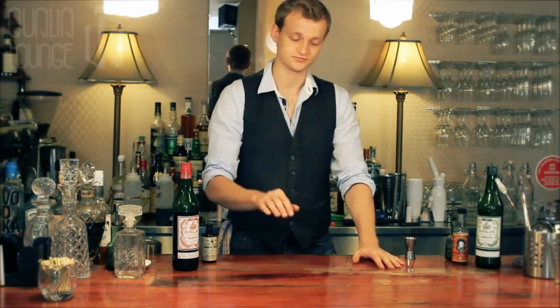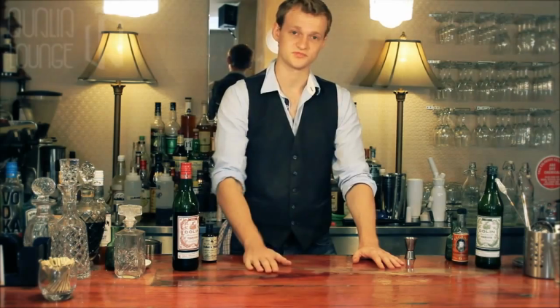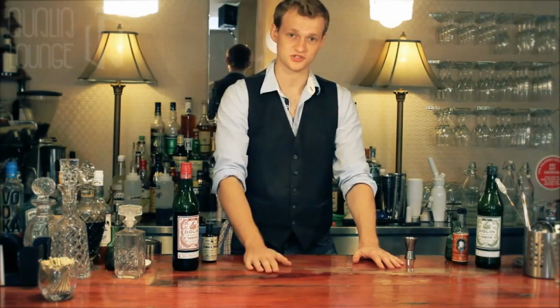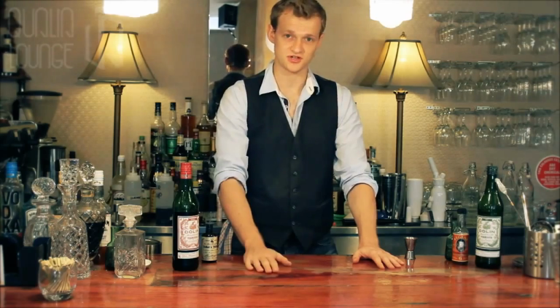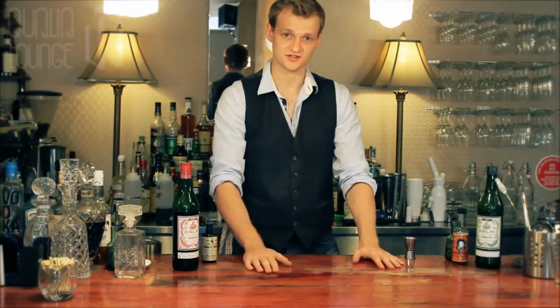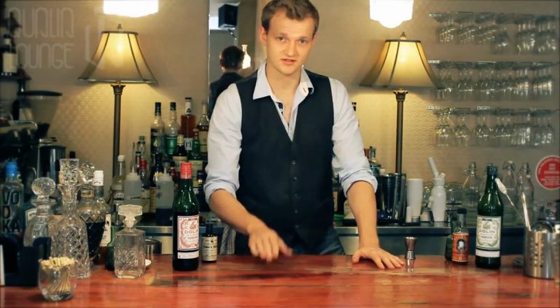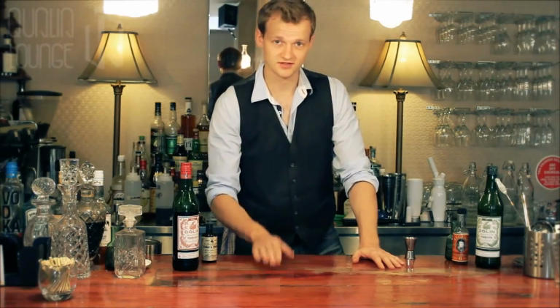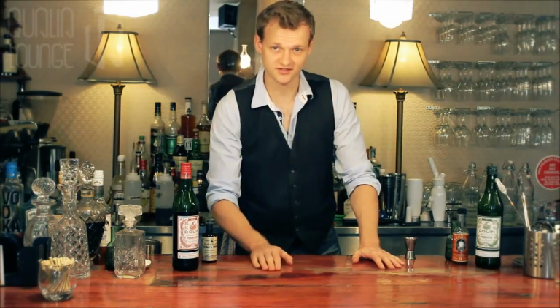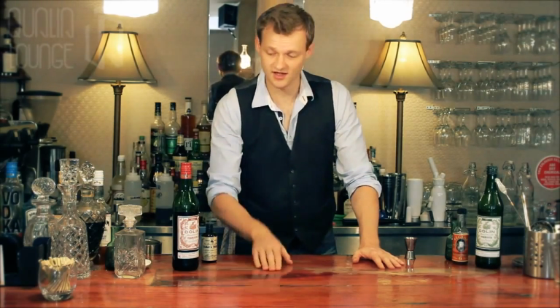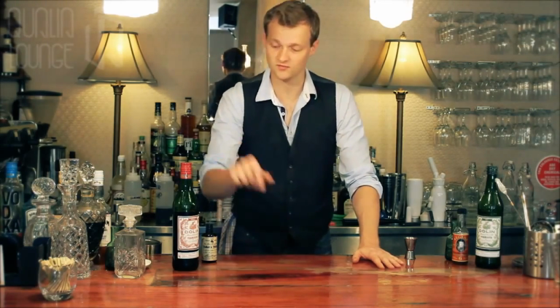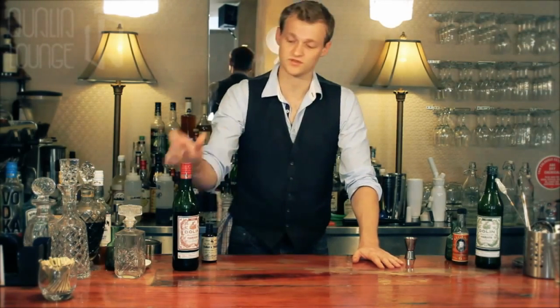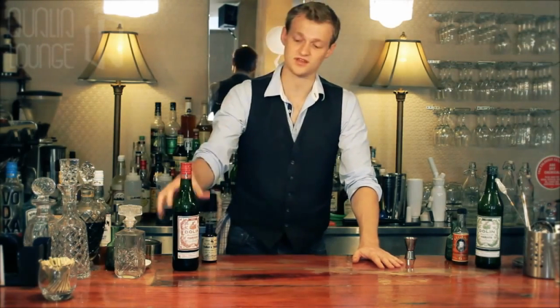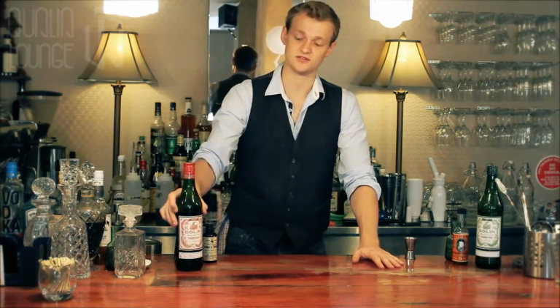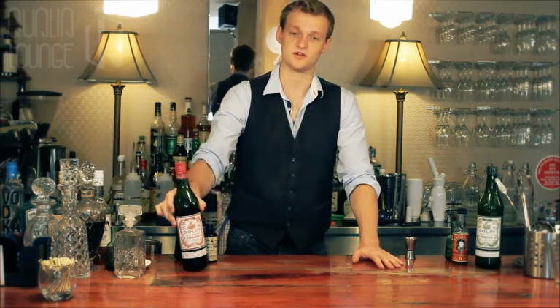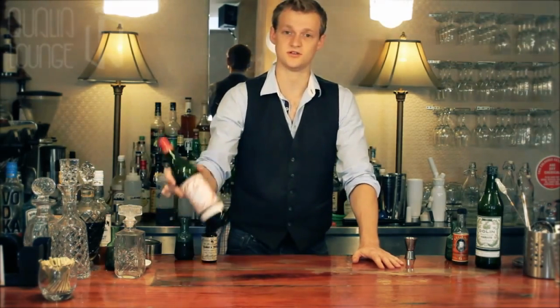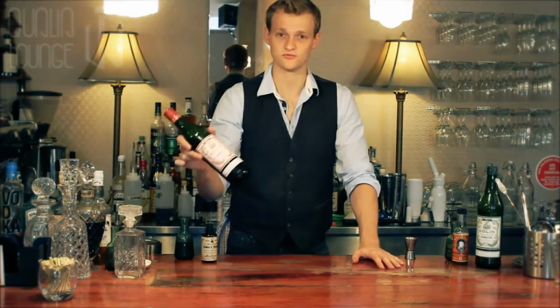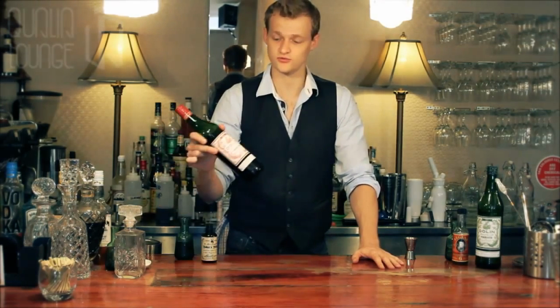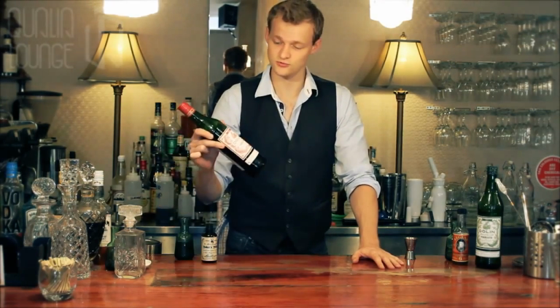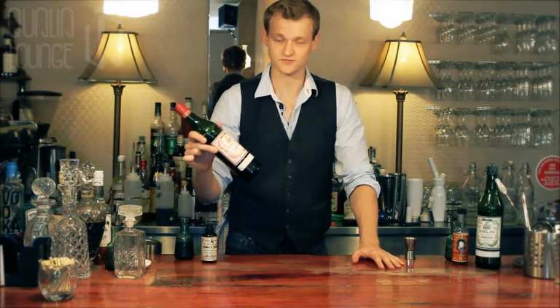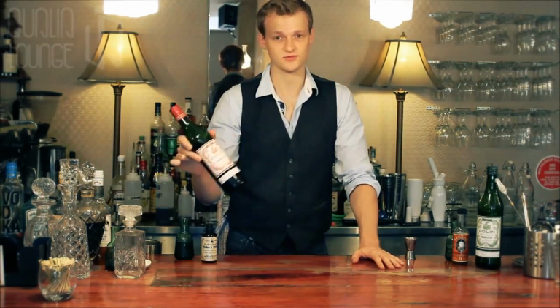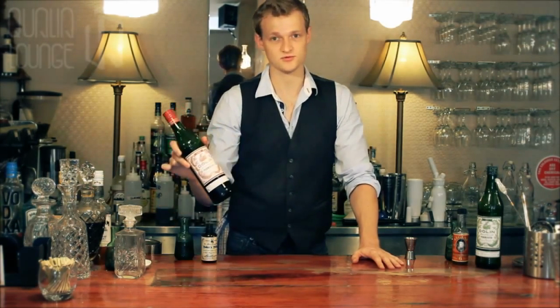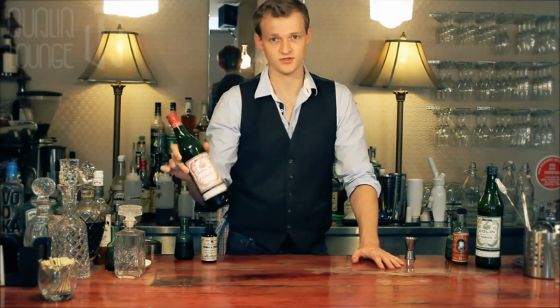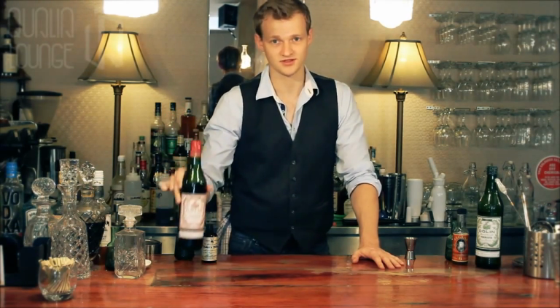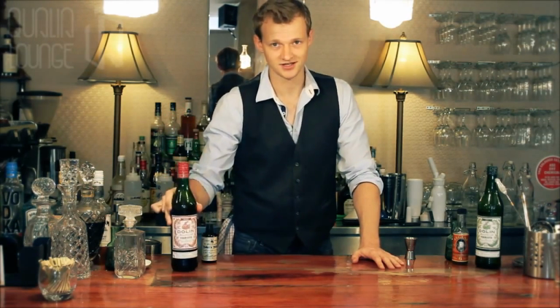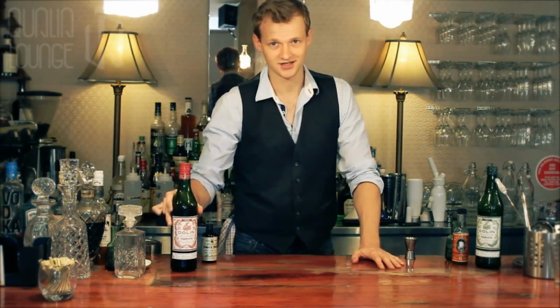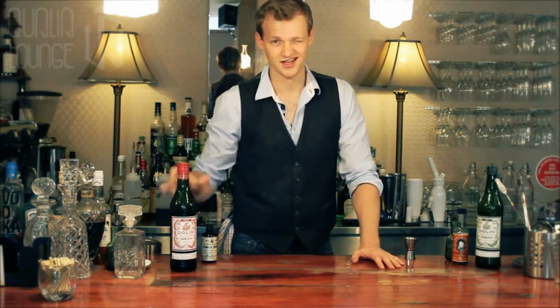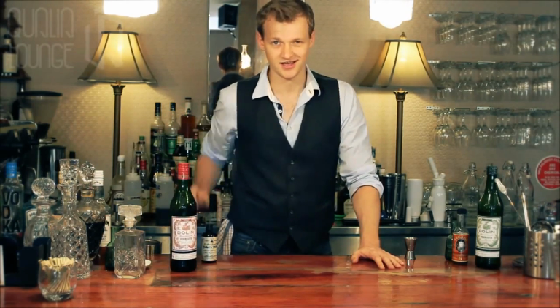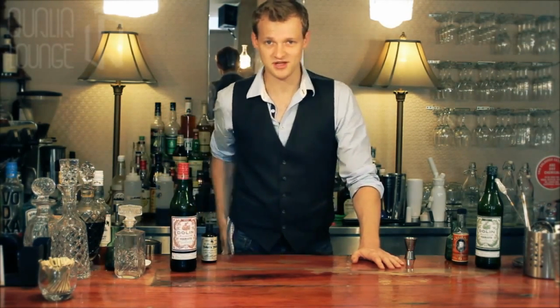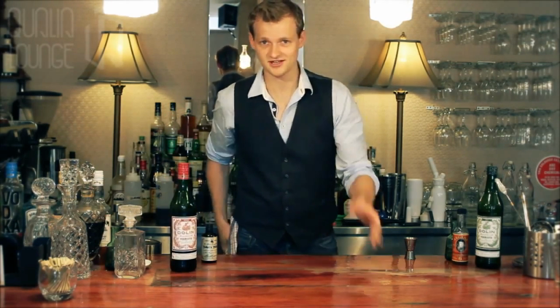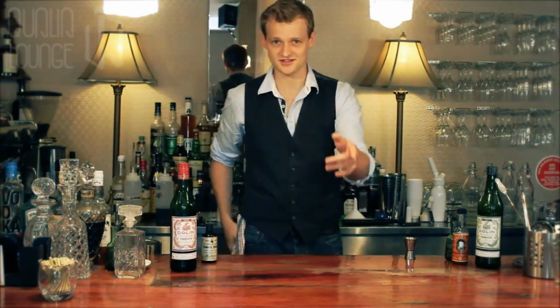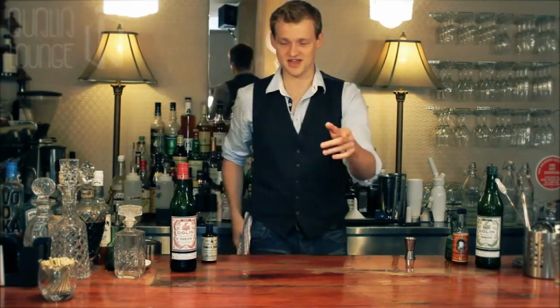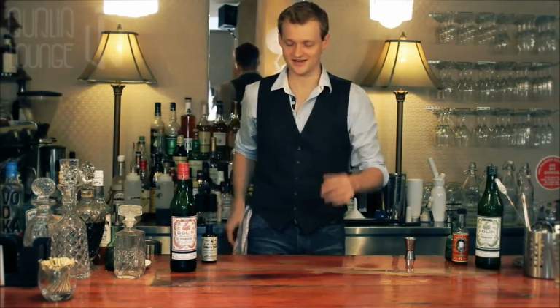To showcase this, let's start with the Dolan Rouge Vermouth and make a classic Manhattan.